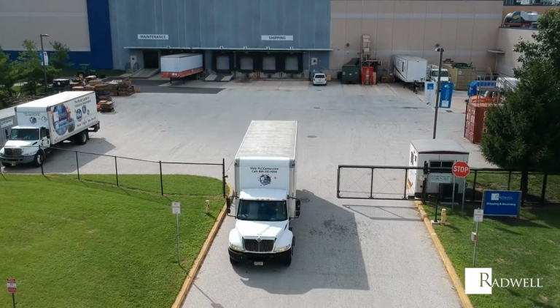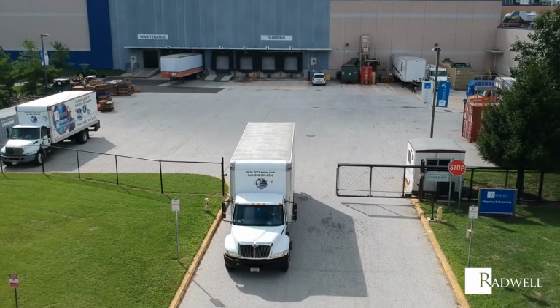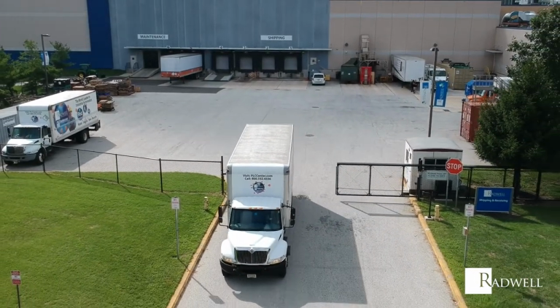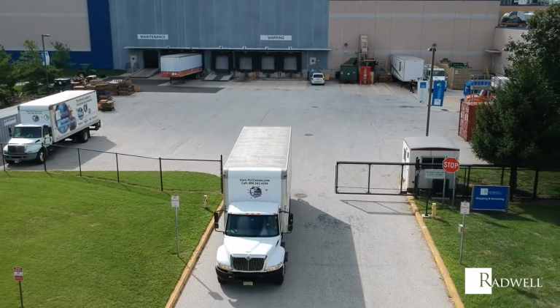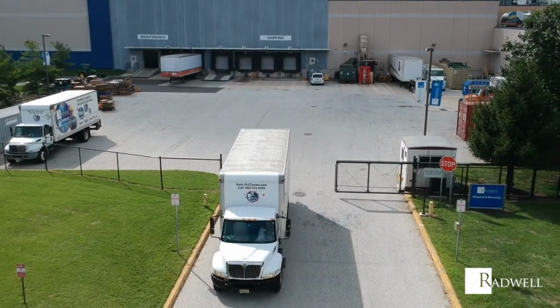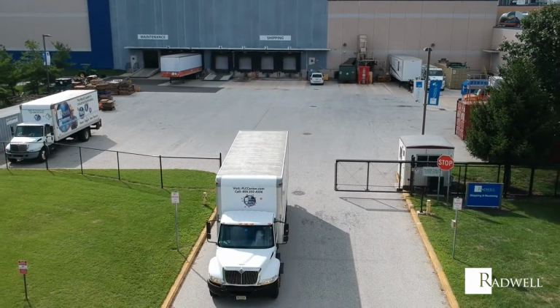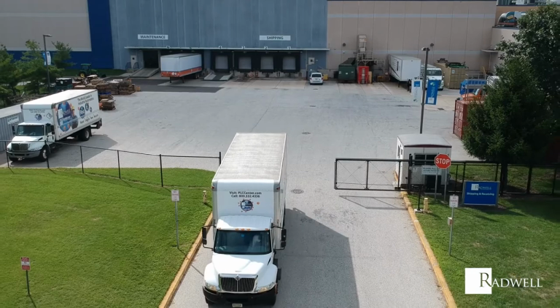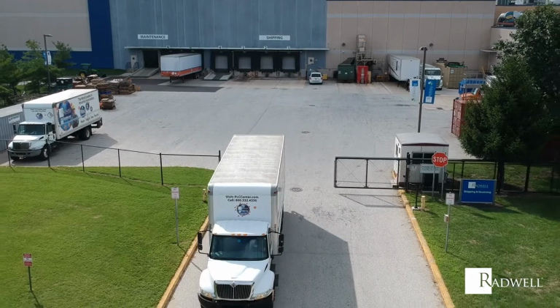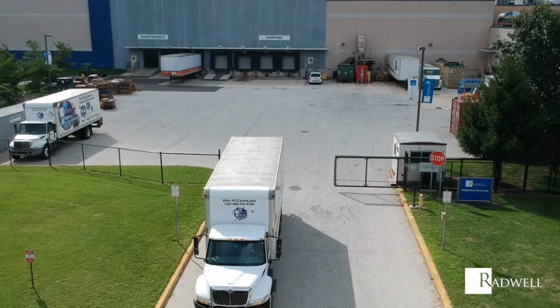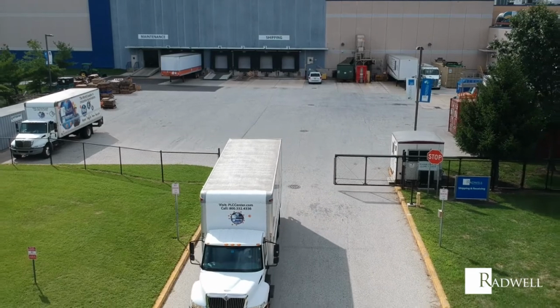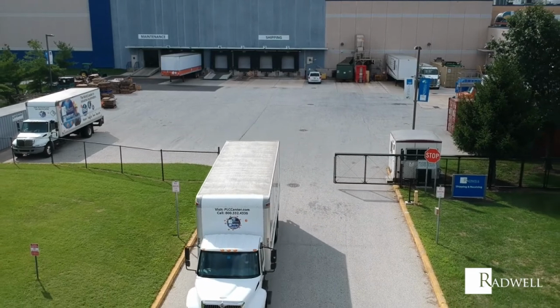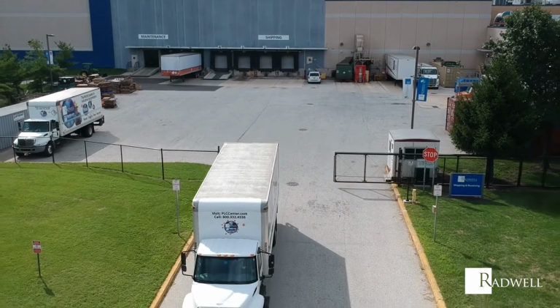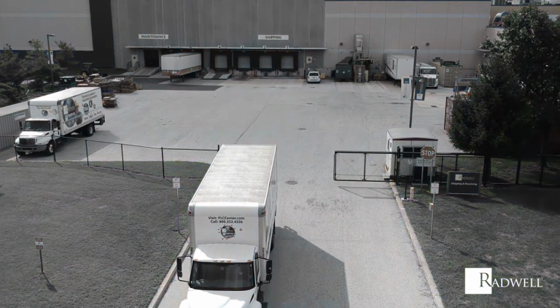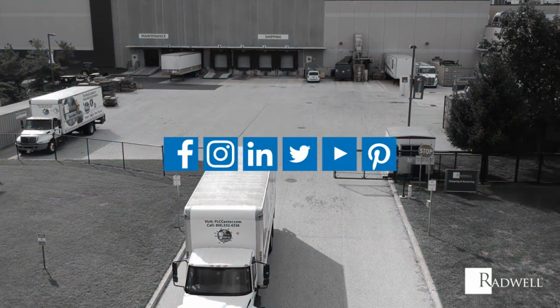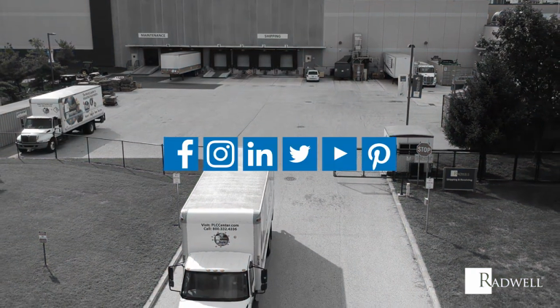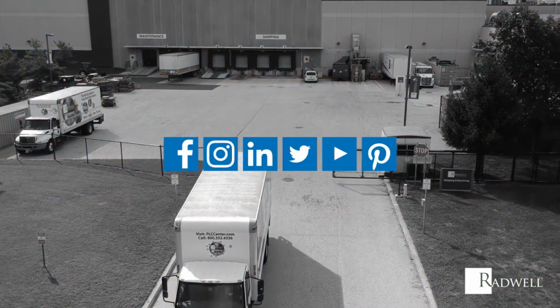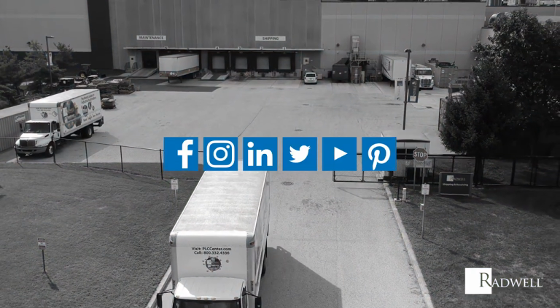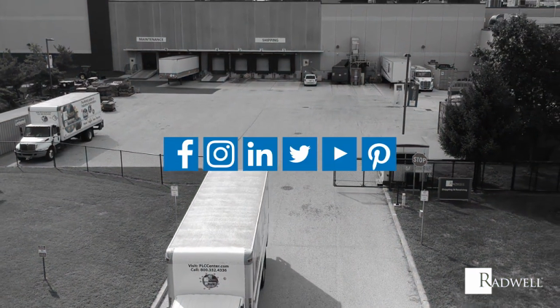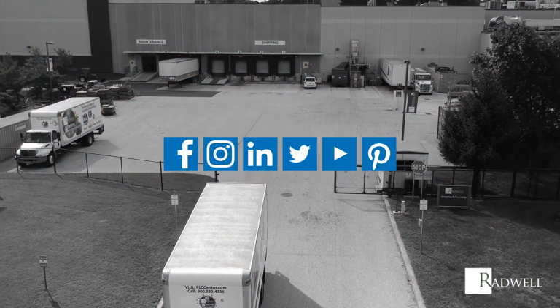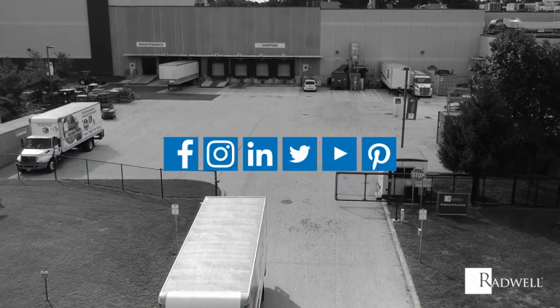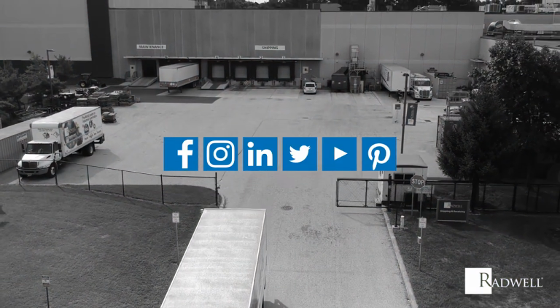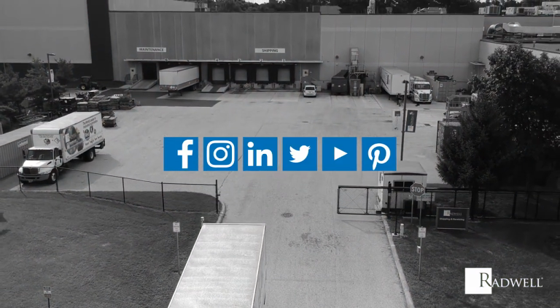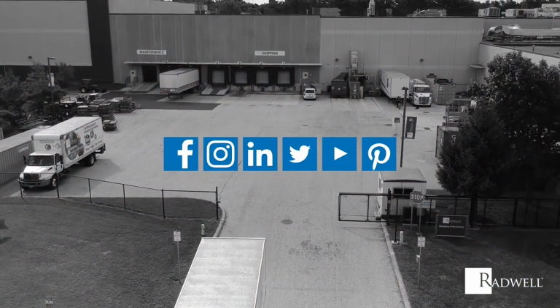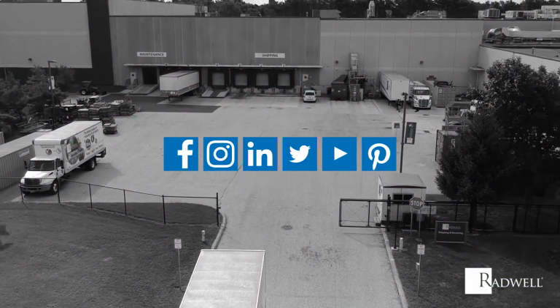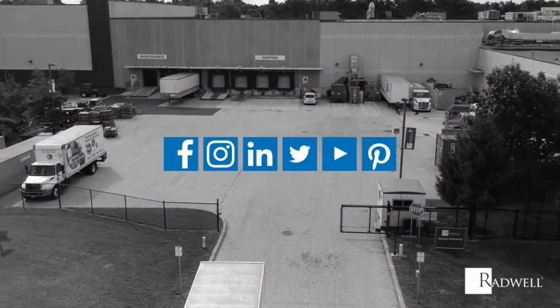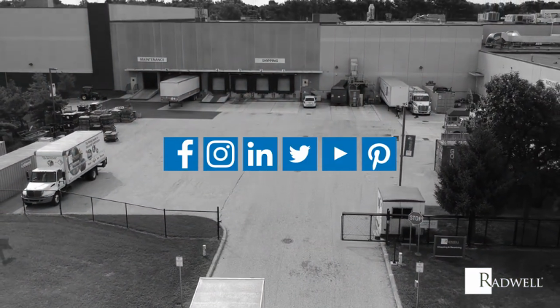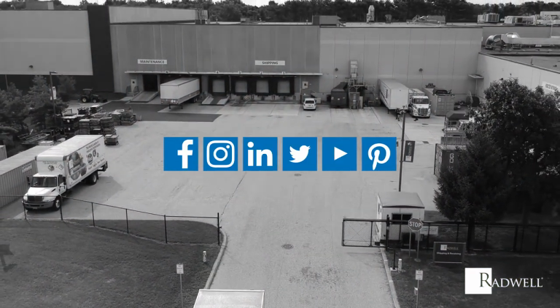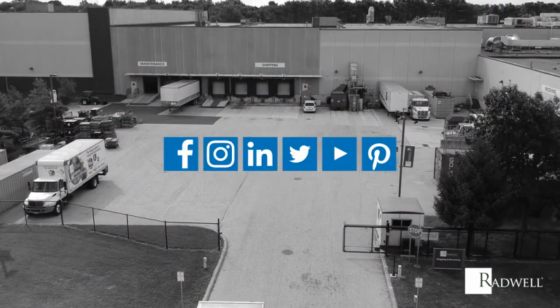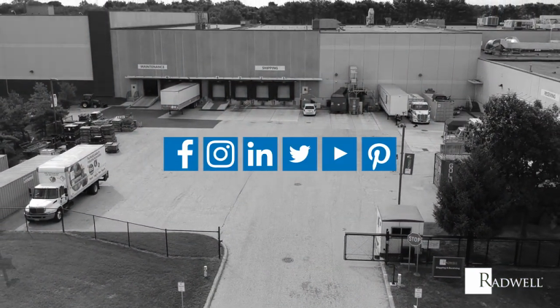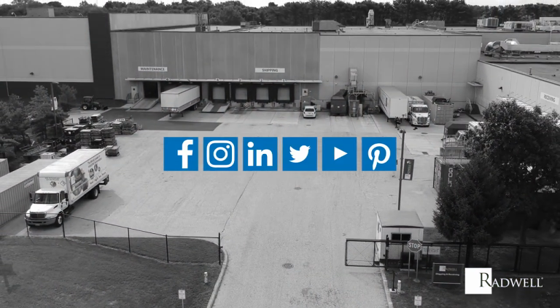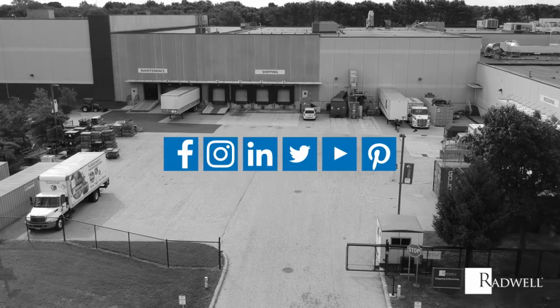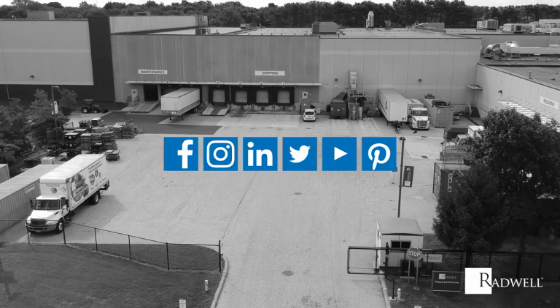For more information, visit Radwell.com or connect with us on social media.